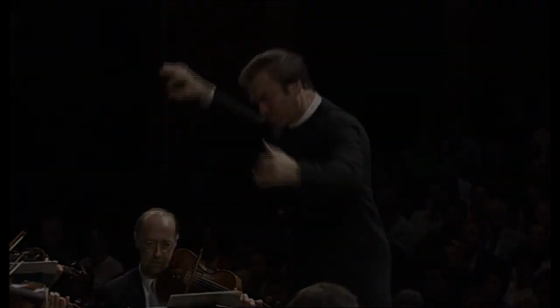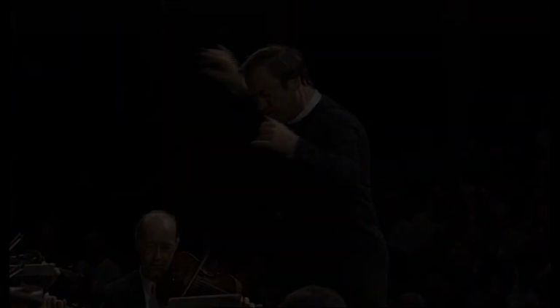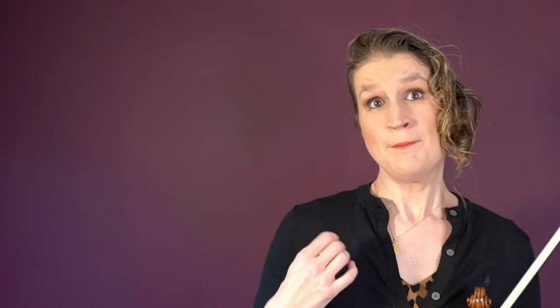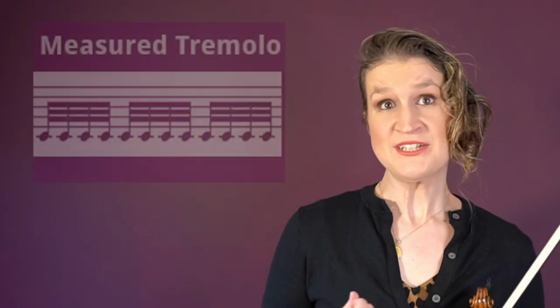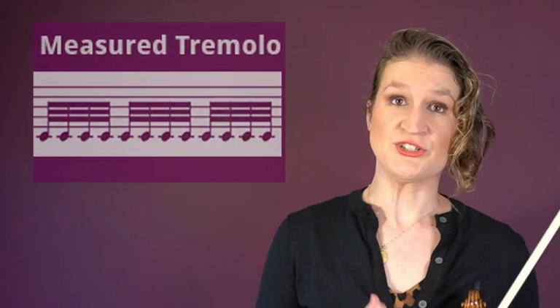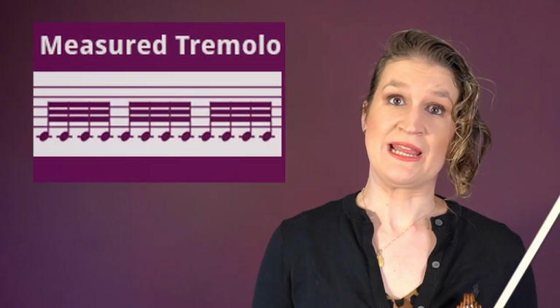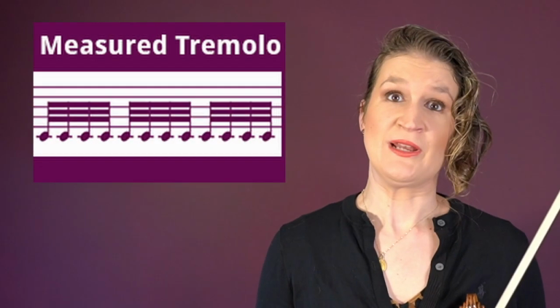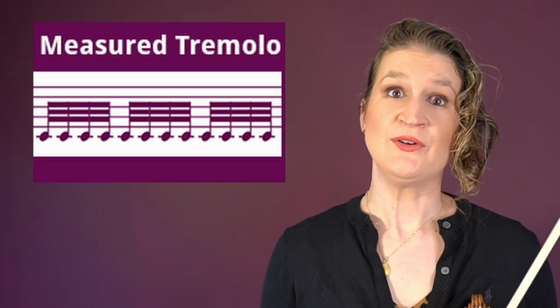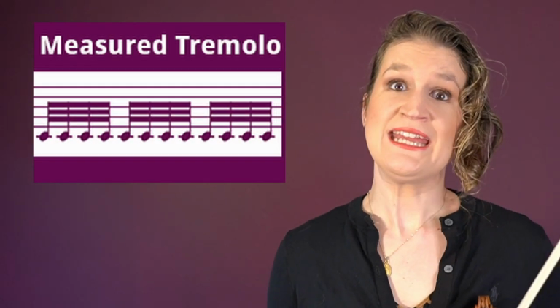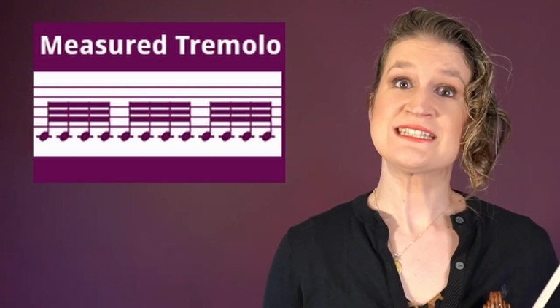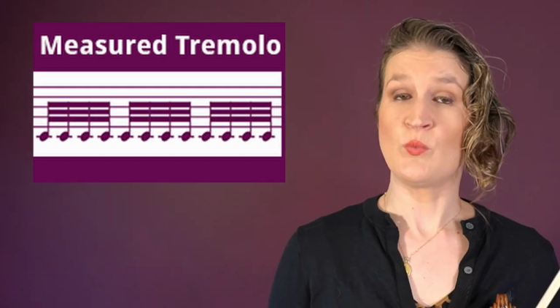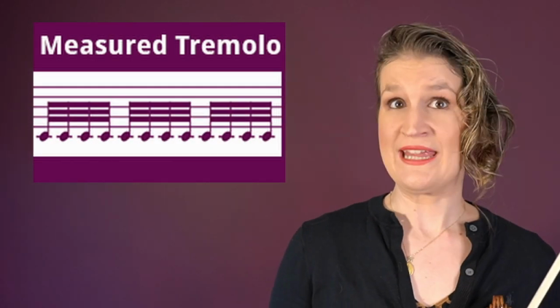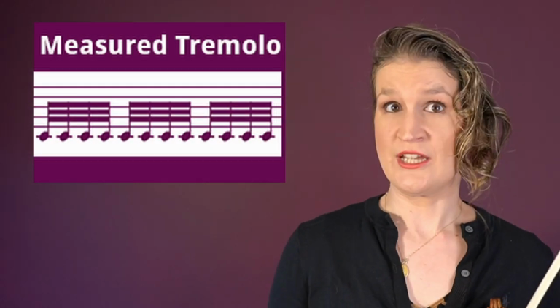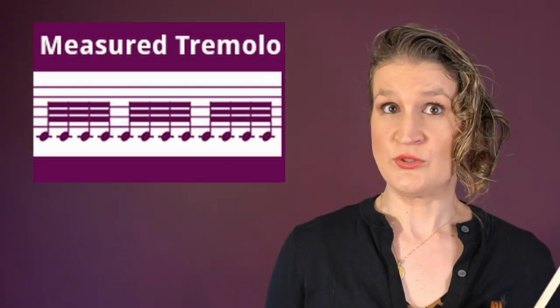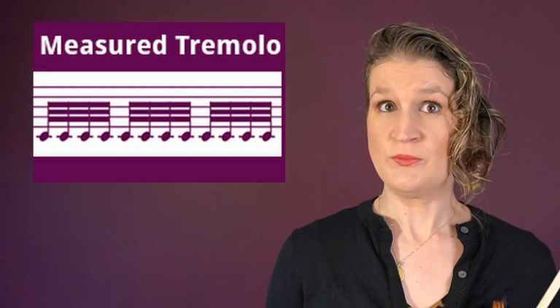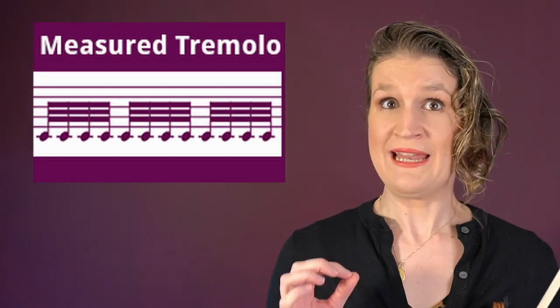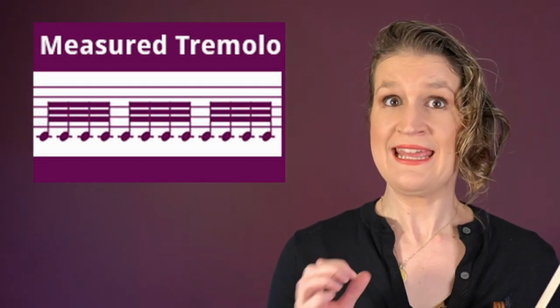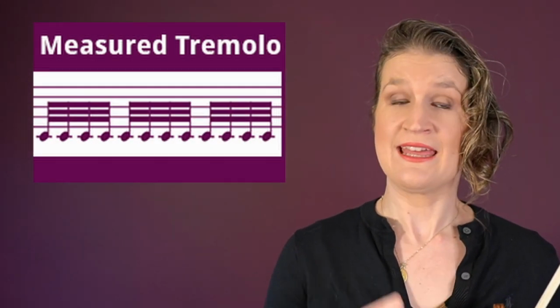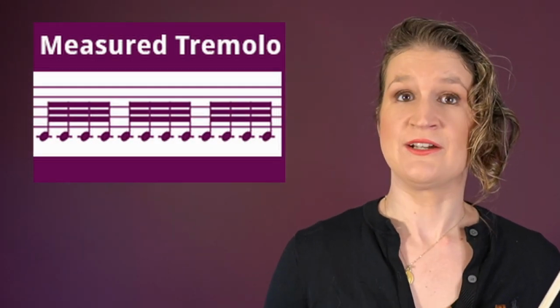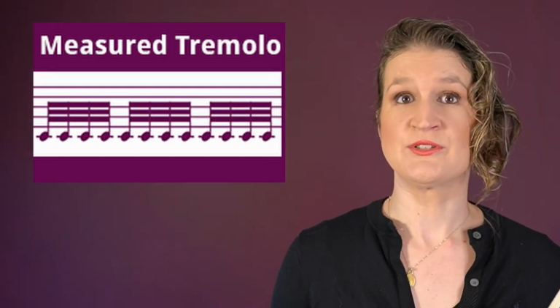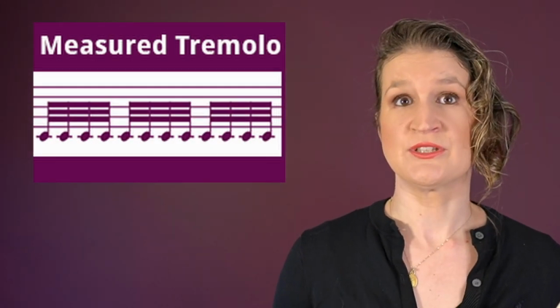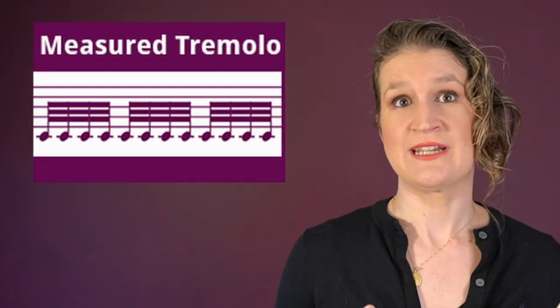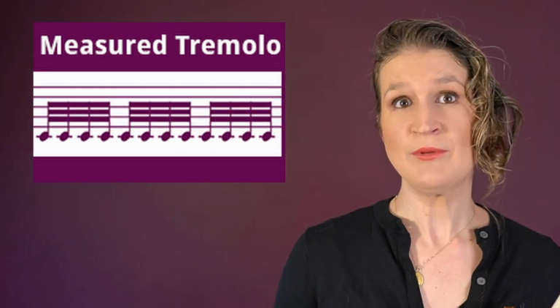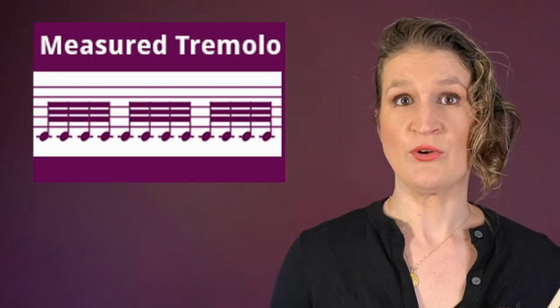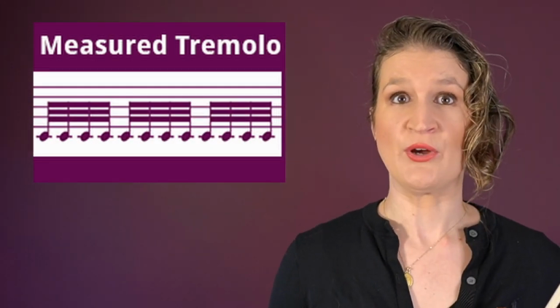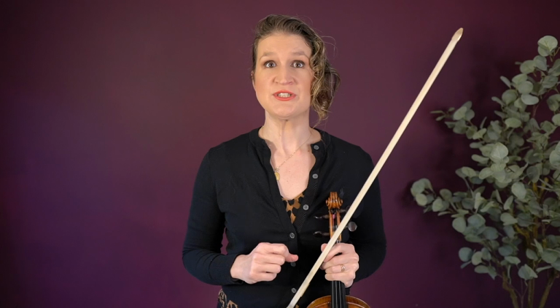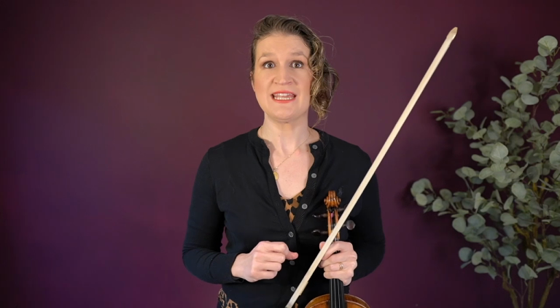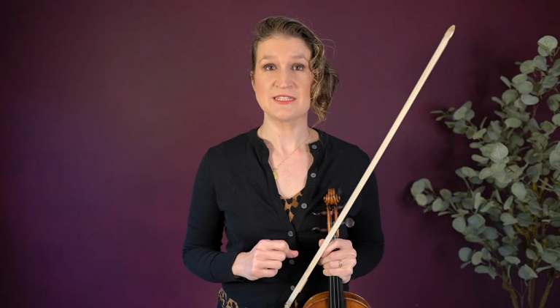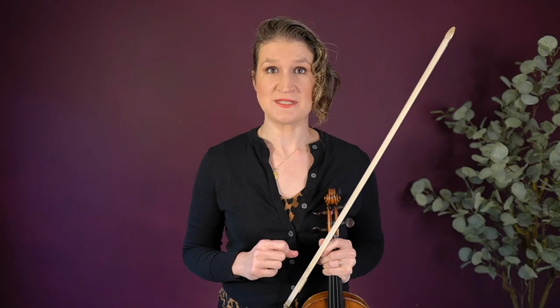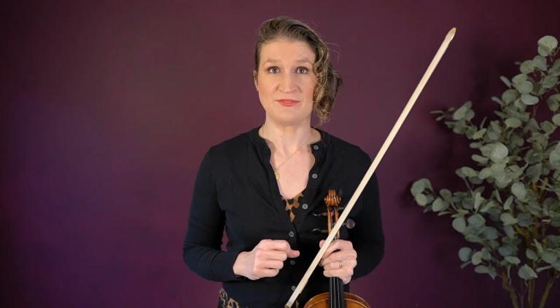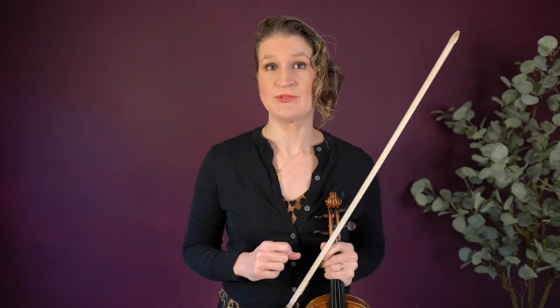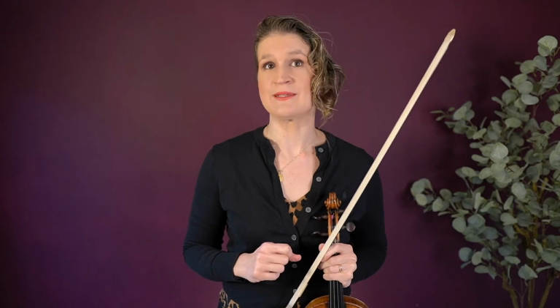Measured tremolo is when you play those tremolo notes in a specific rhythm.